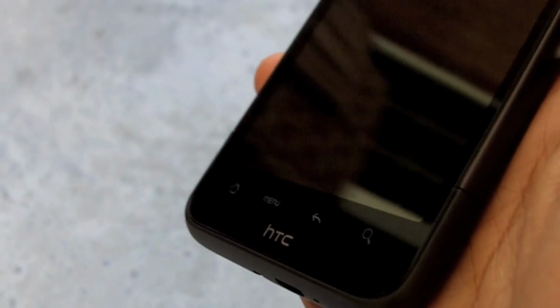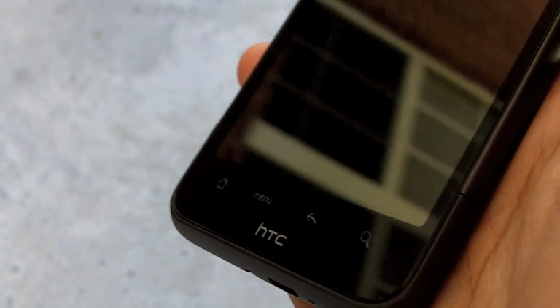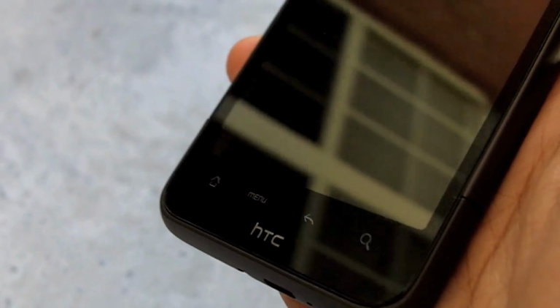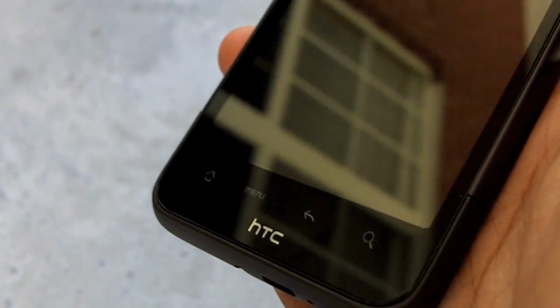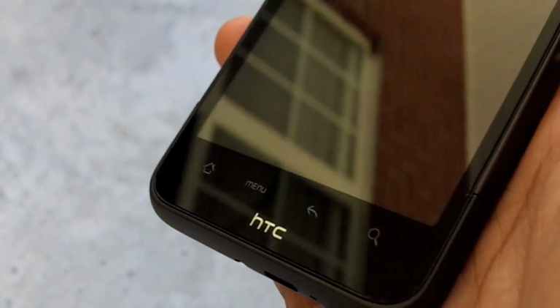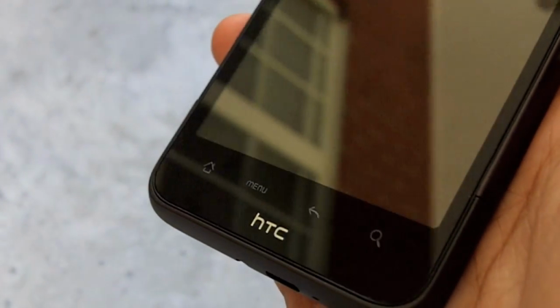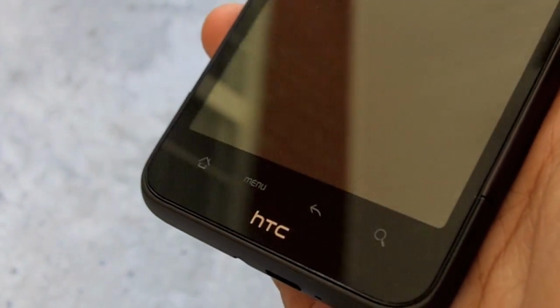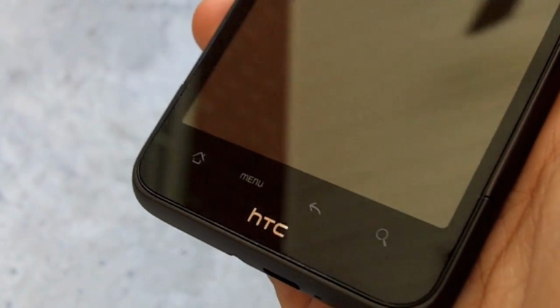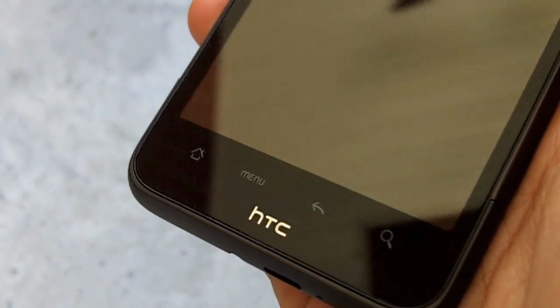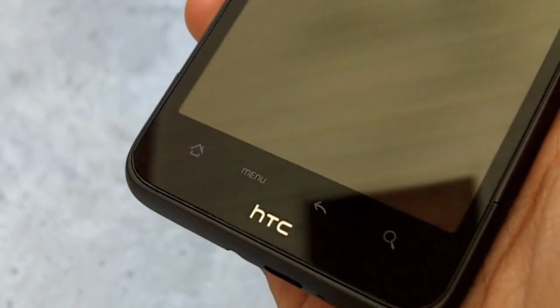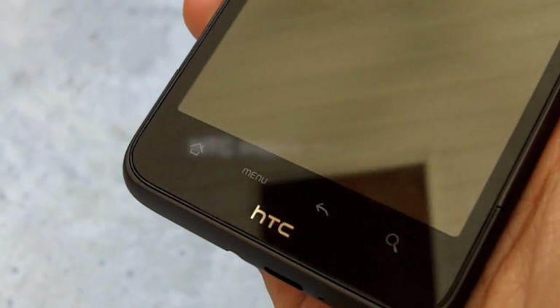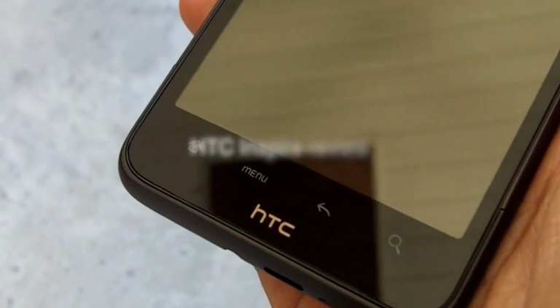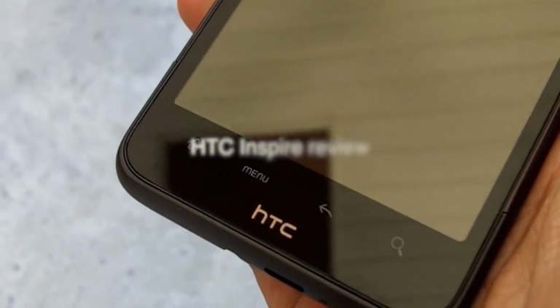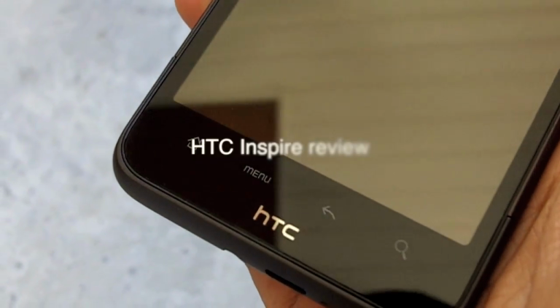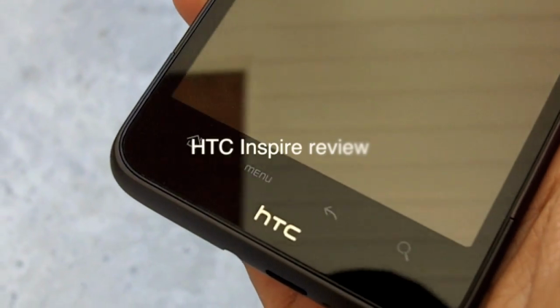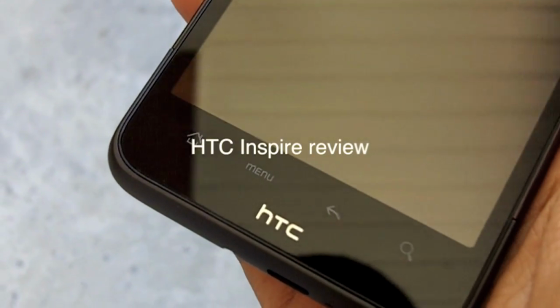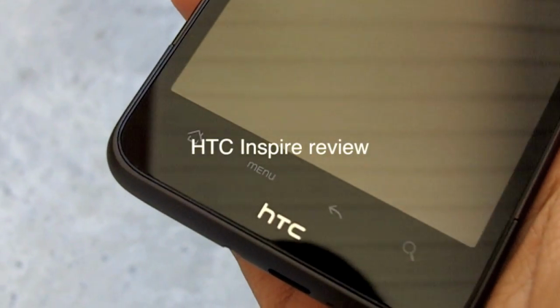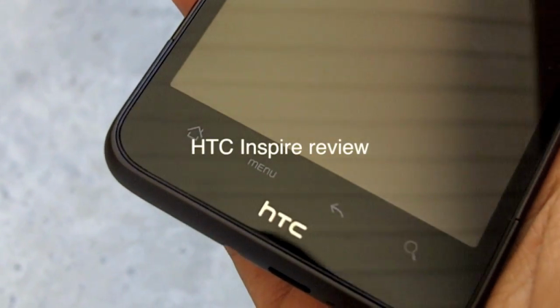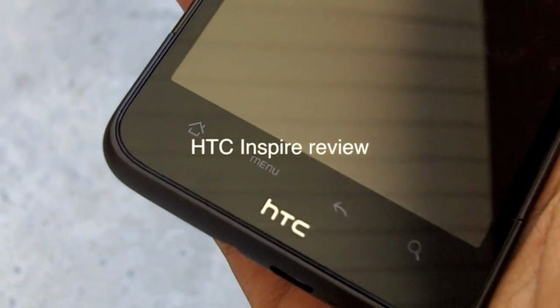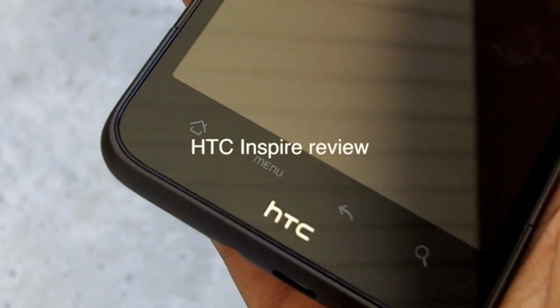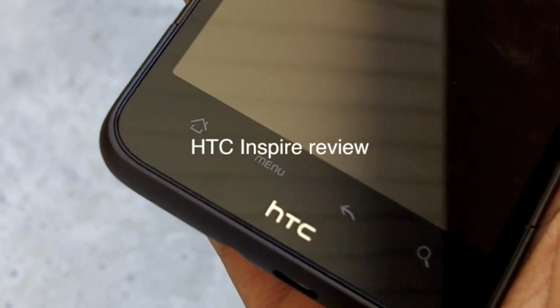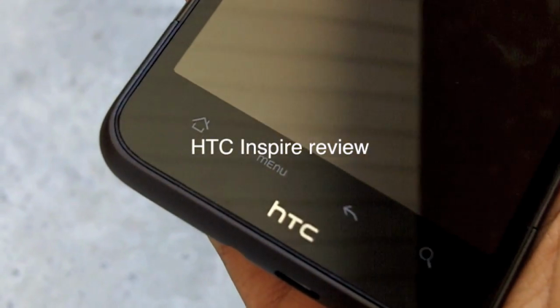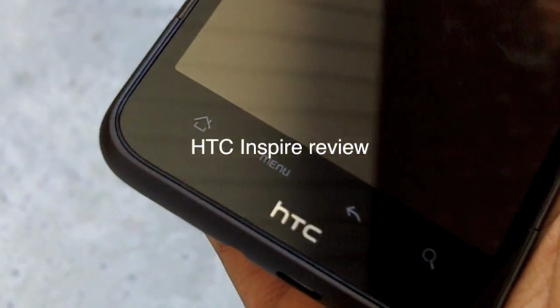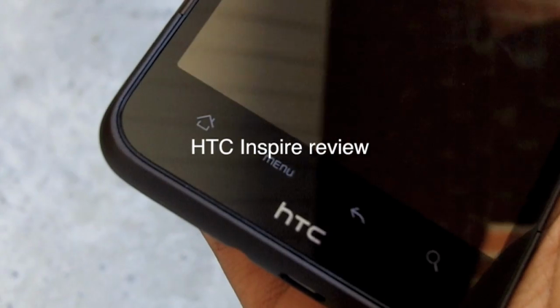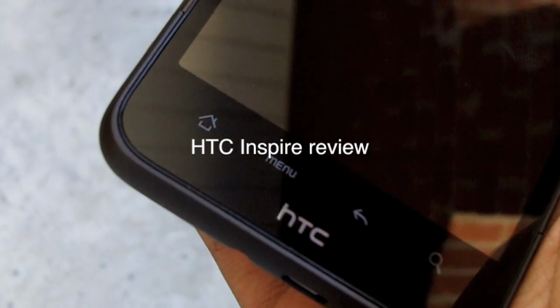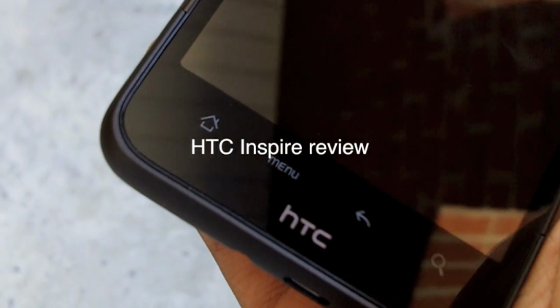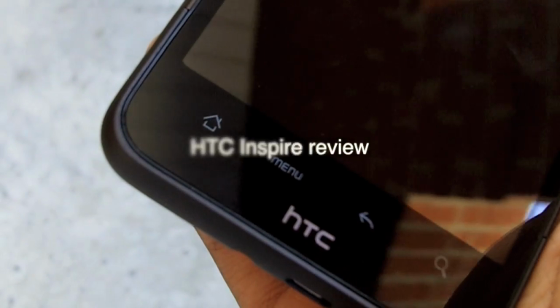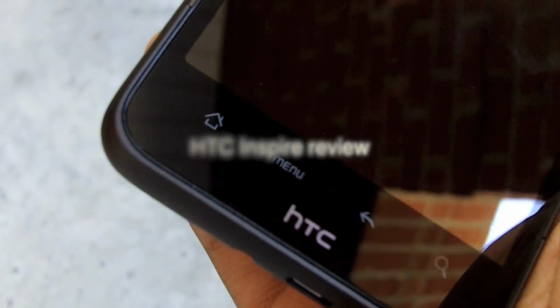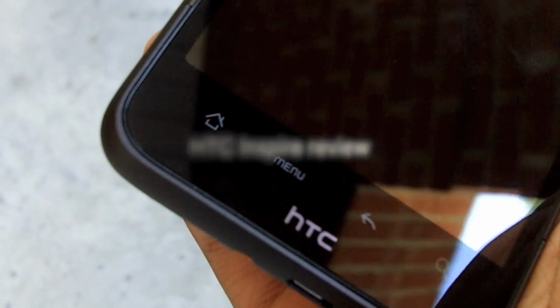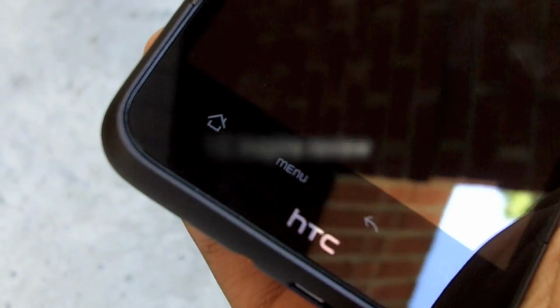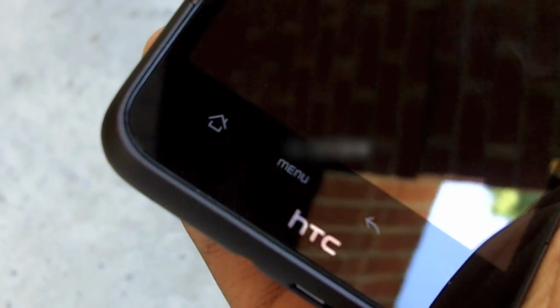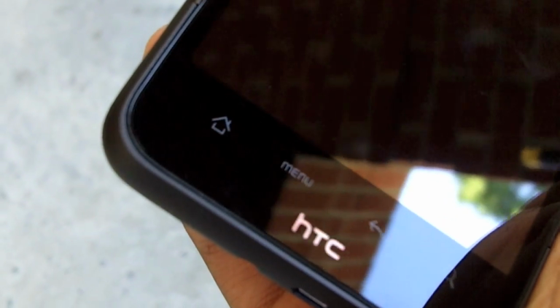HTC has done it again. Join me as I take you on a review of the Inspire 4G.